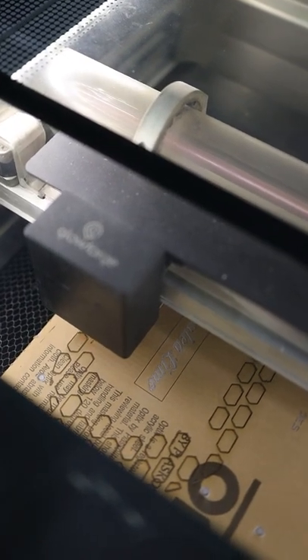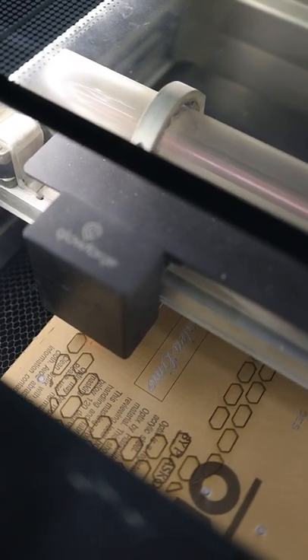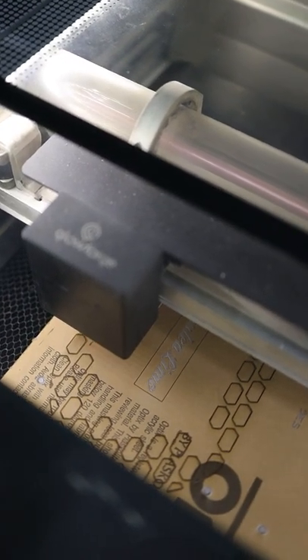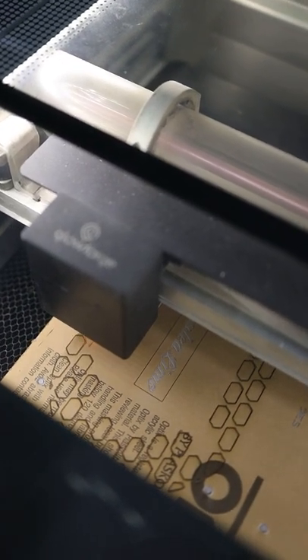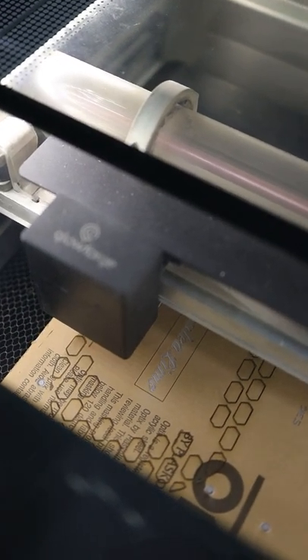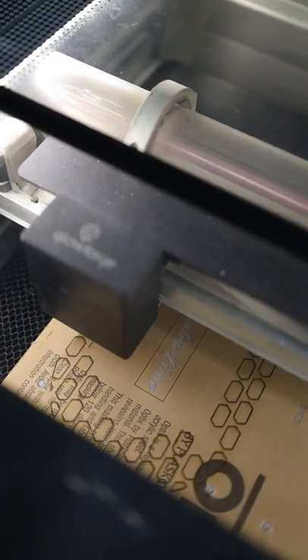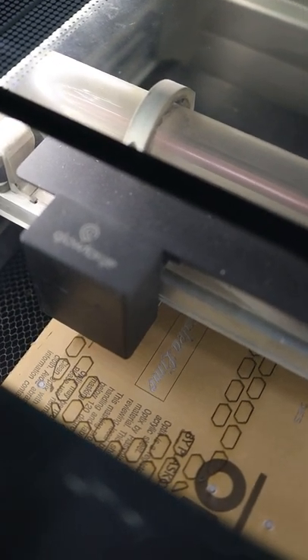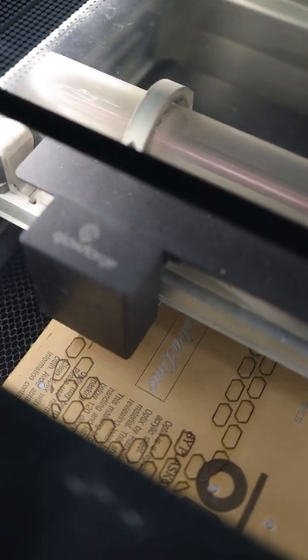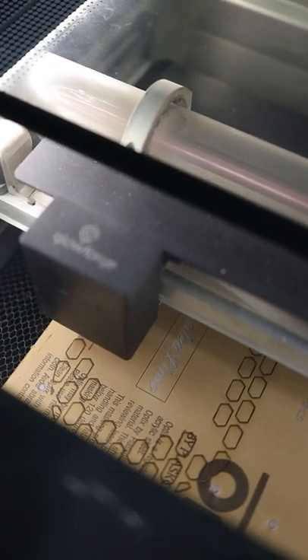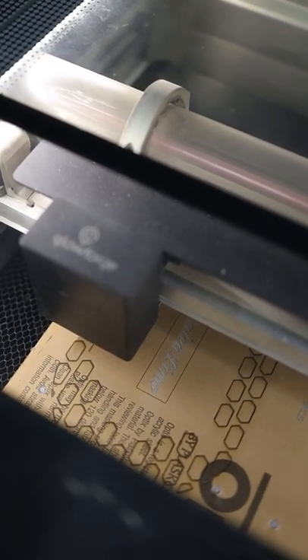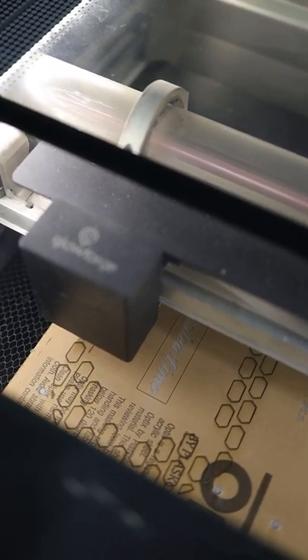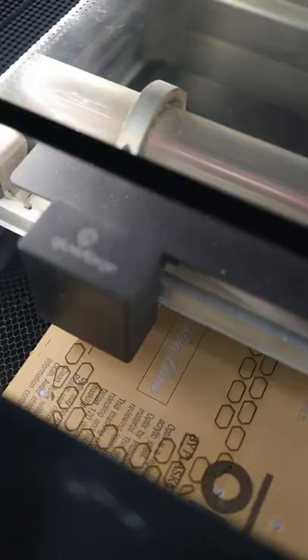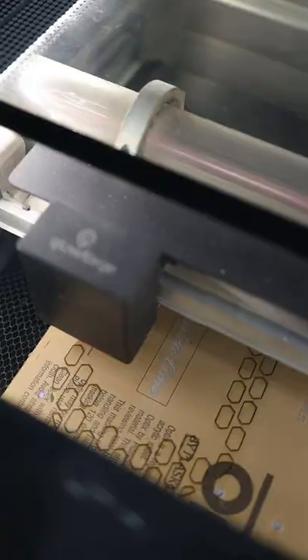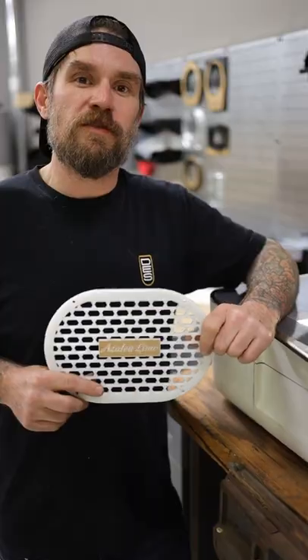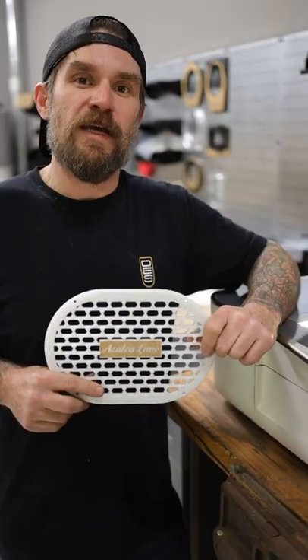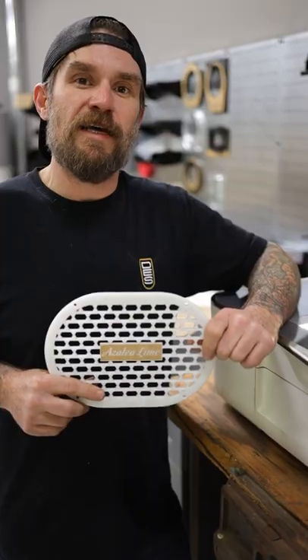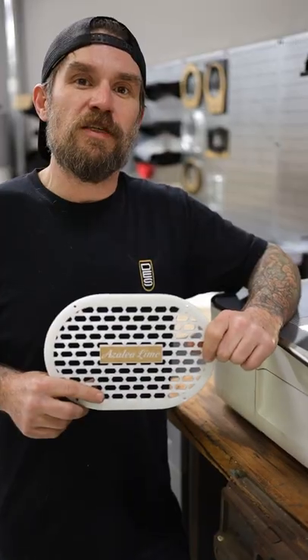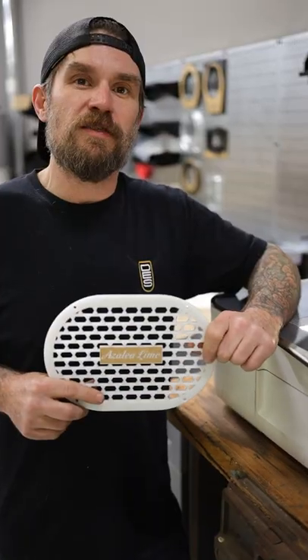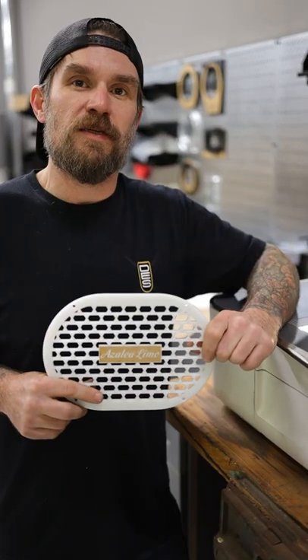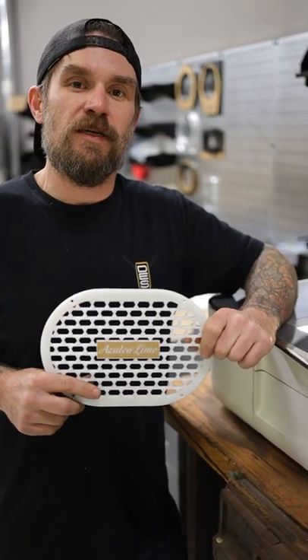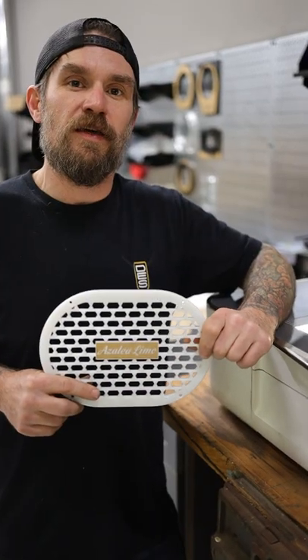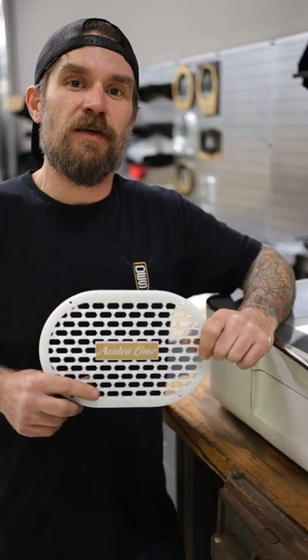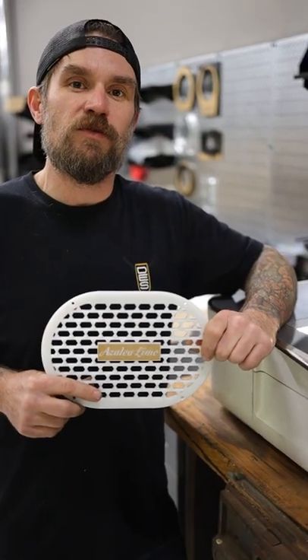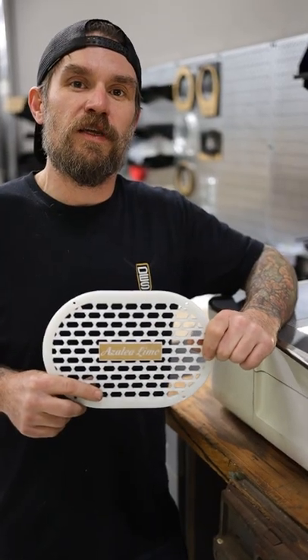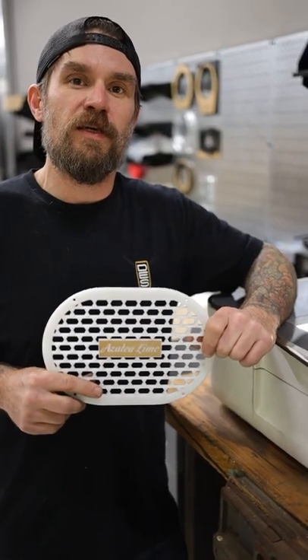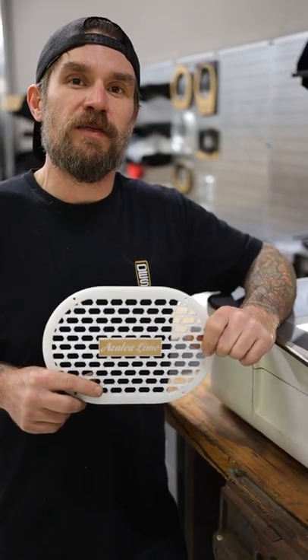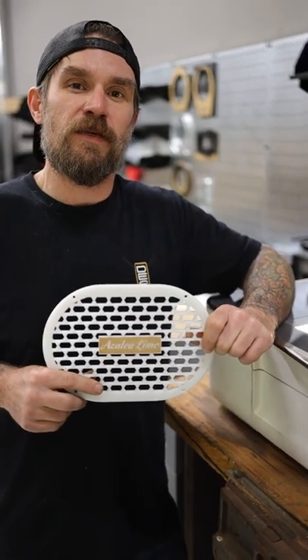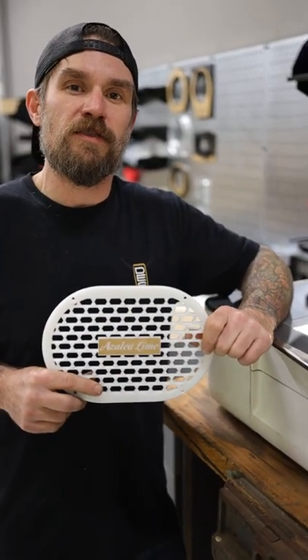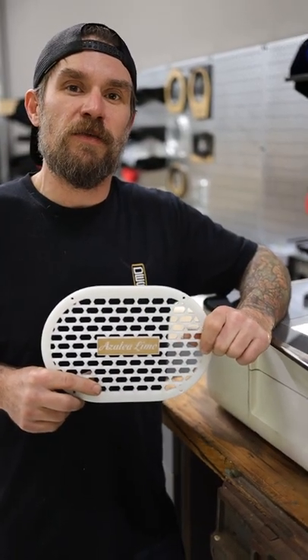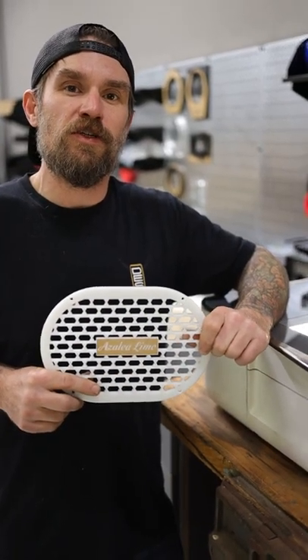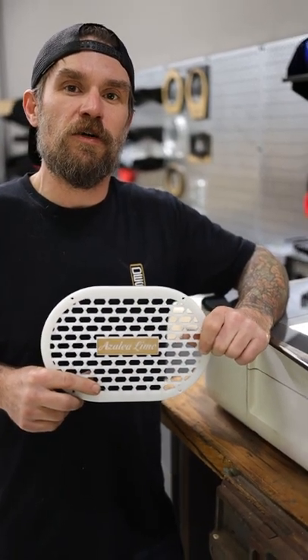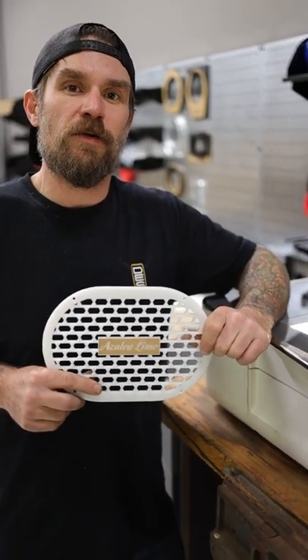With this piece of equipment we're able to make custom speaker grills, dash kits, and anything else we need to customize your car.